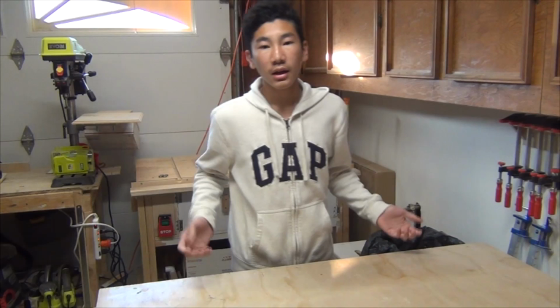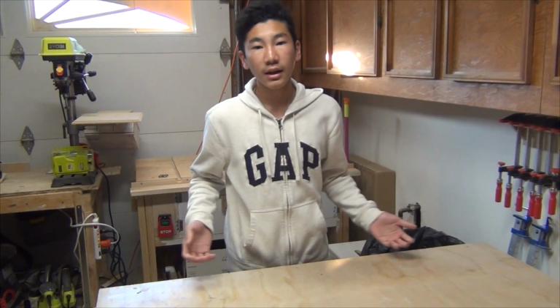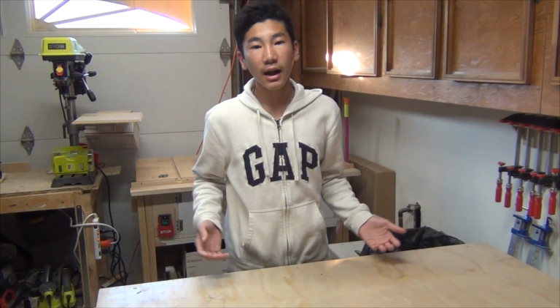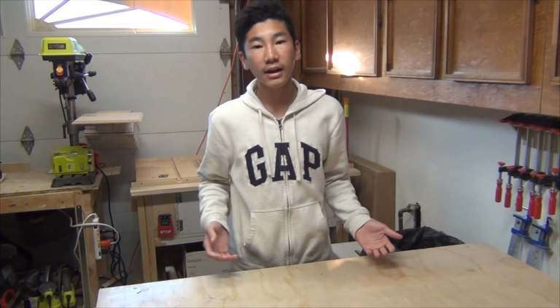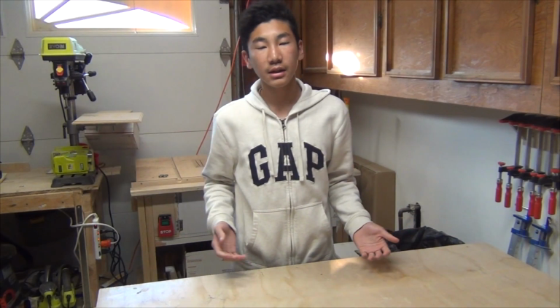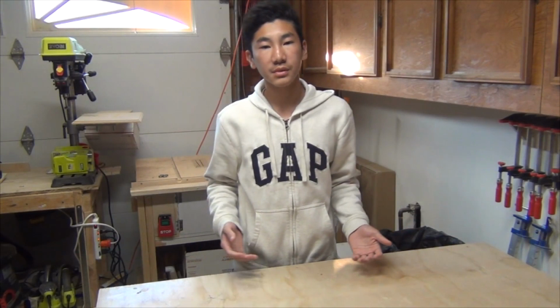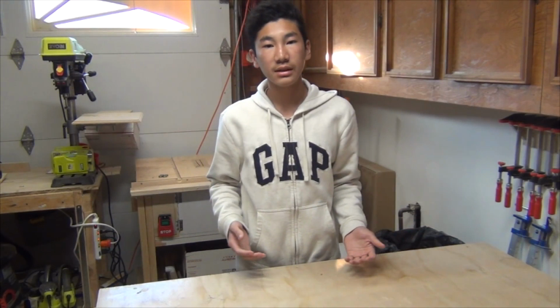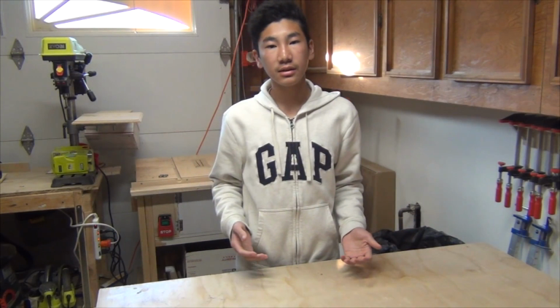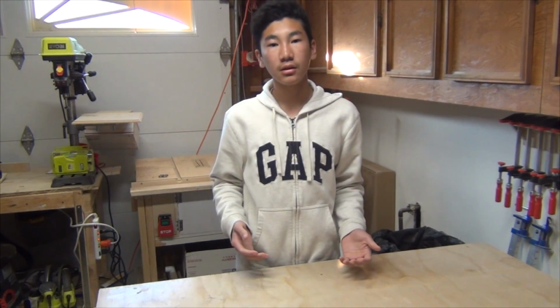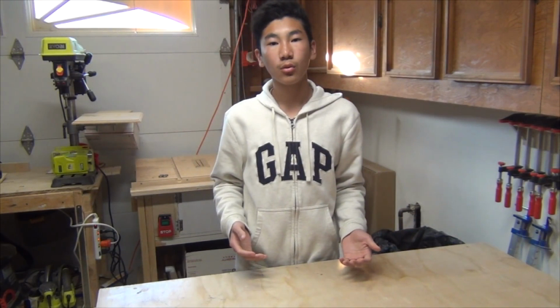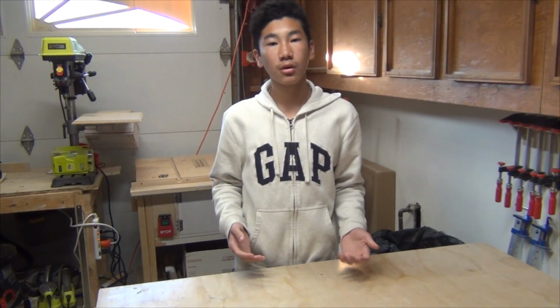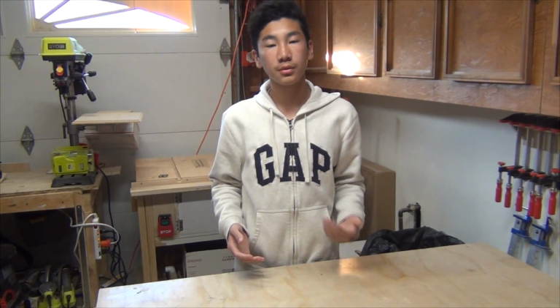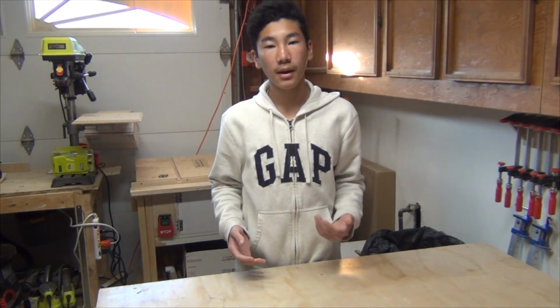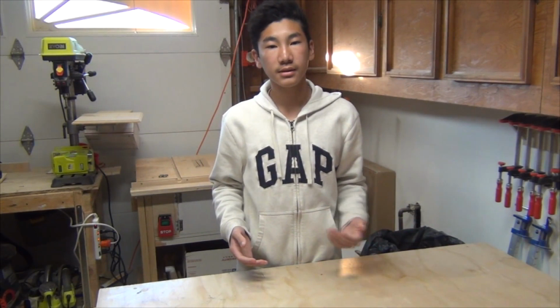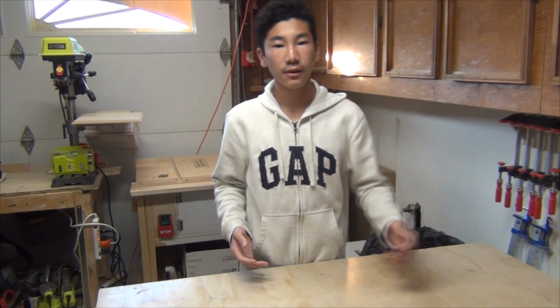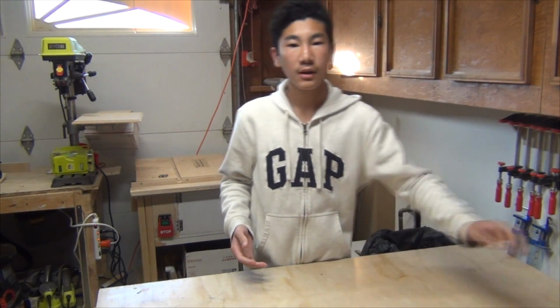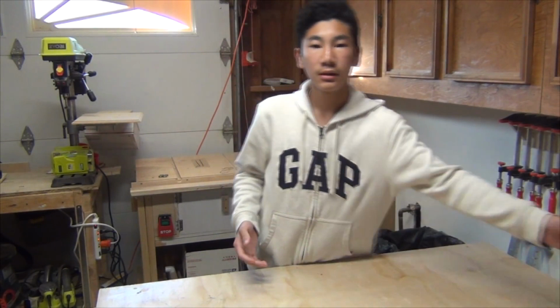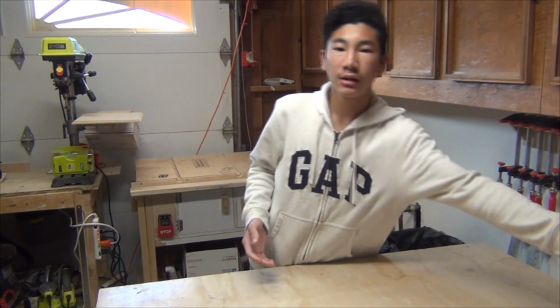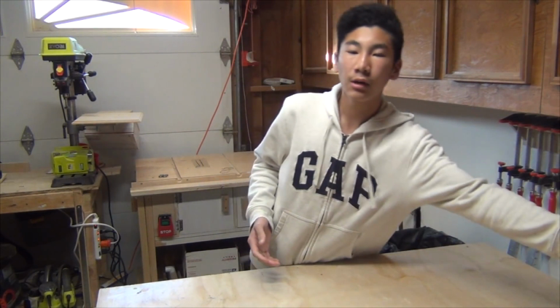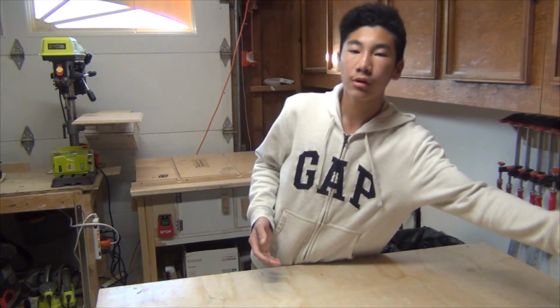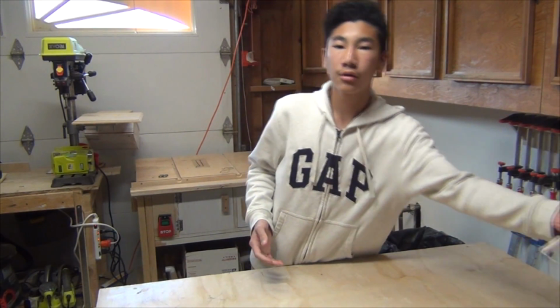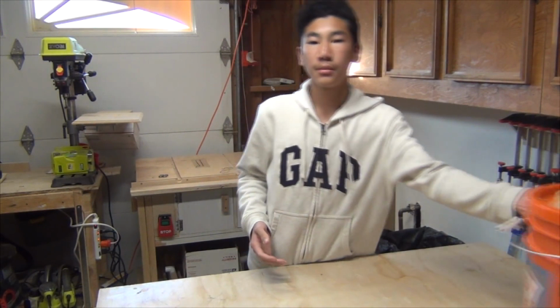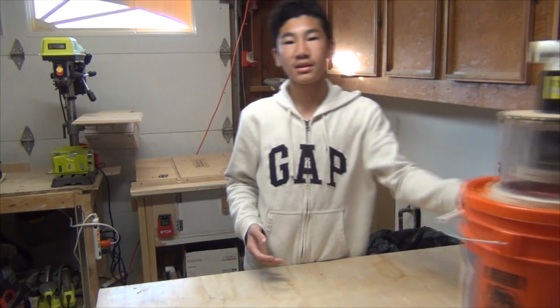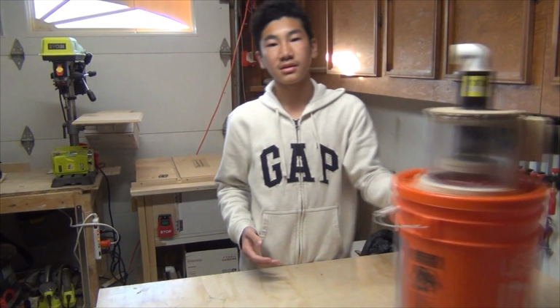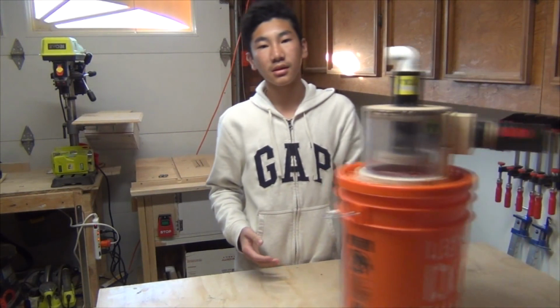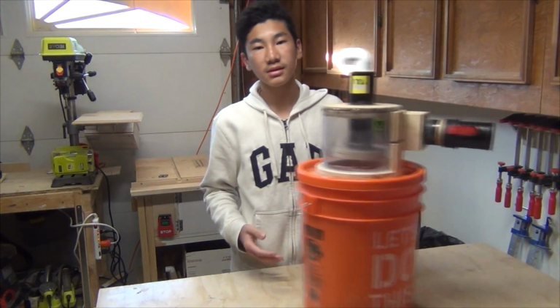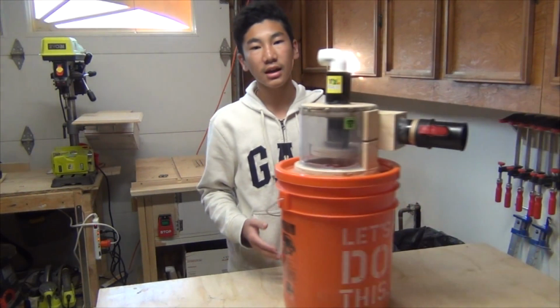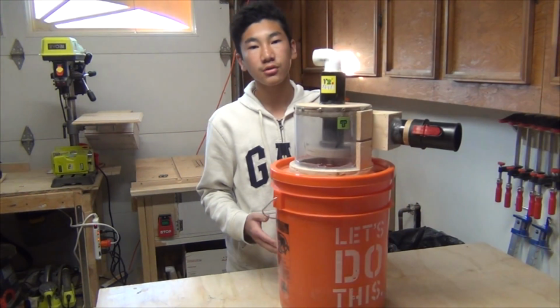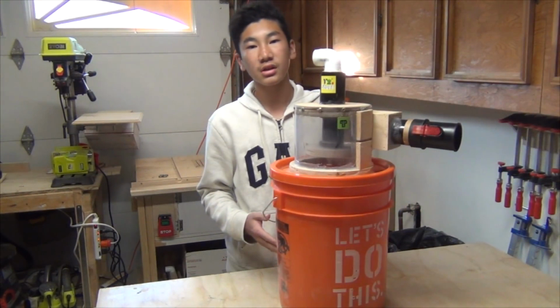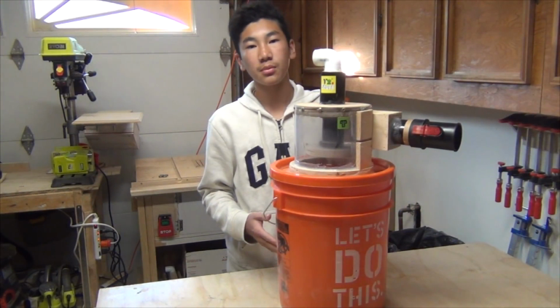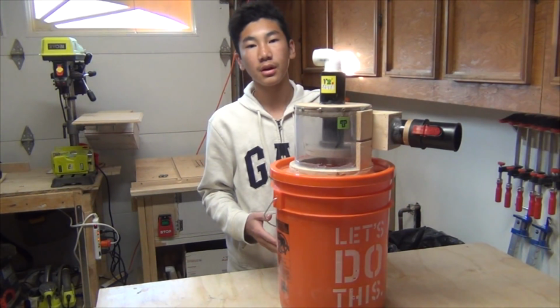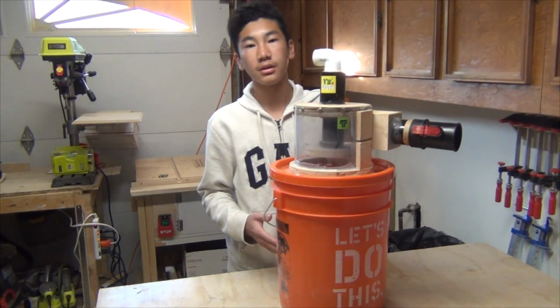Hey guys, I'm T2 and welcome to MyStuff. Today we're going to make a dust cyclone separator.